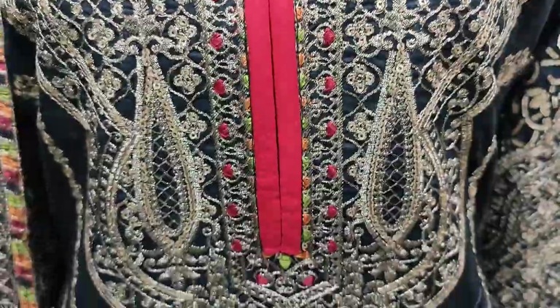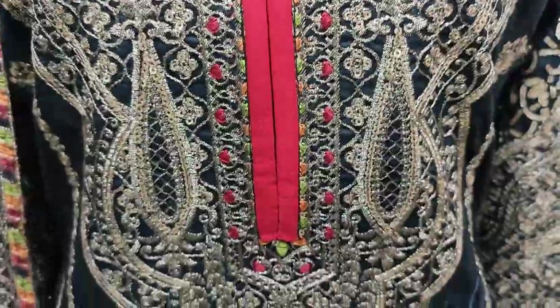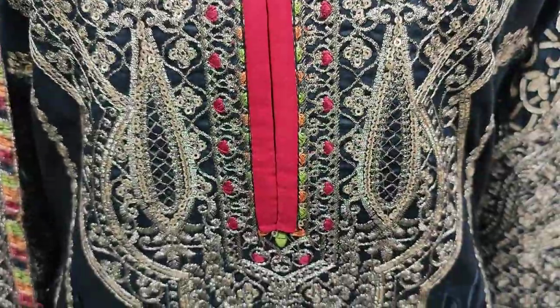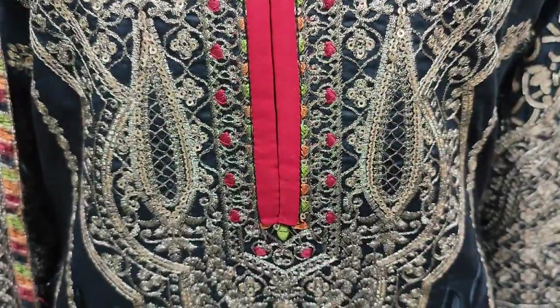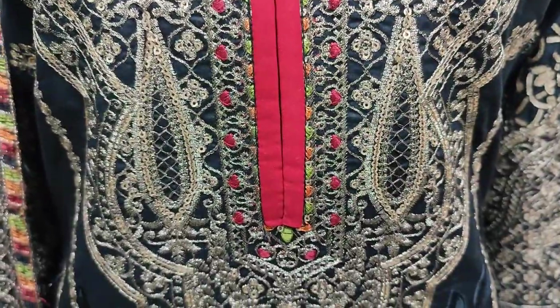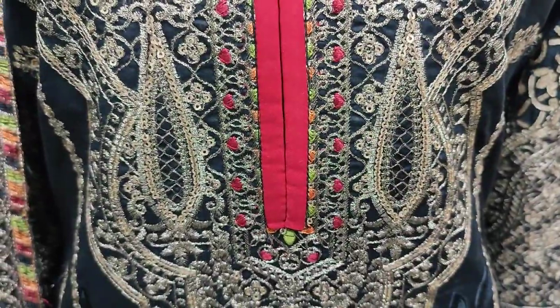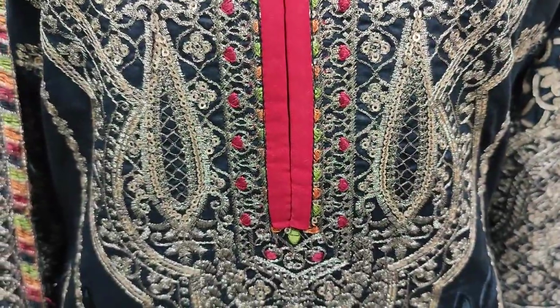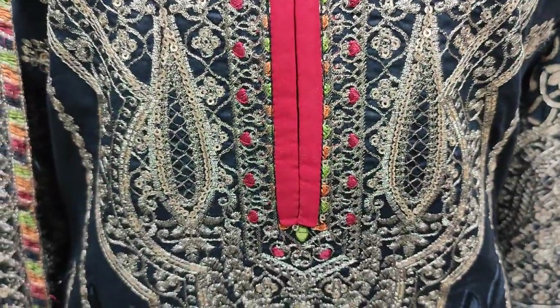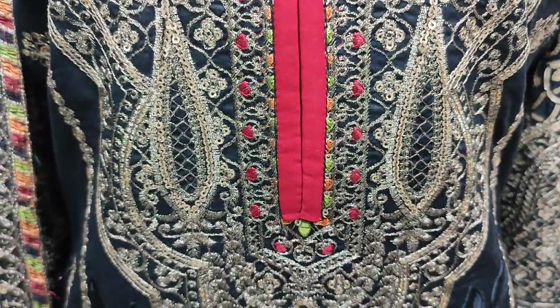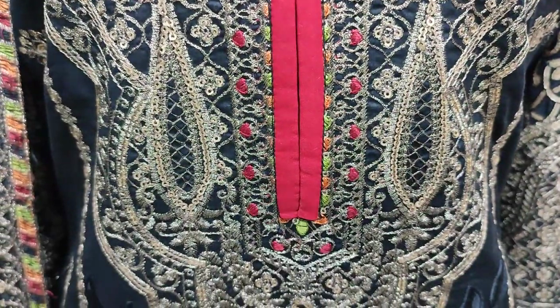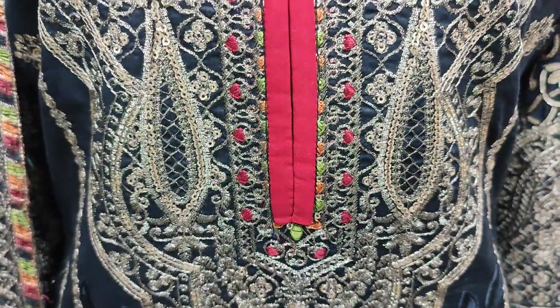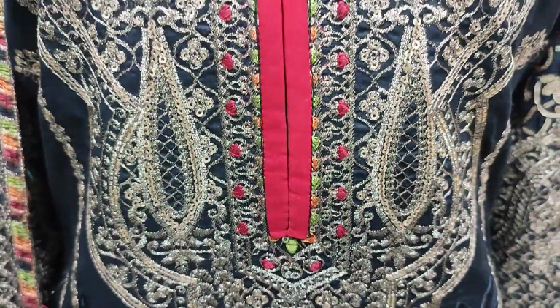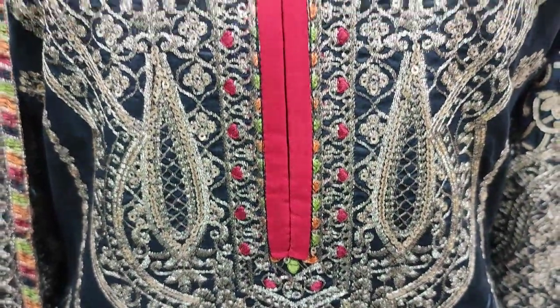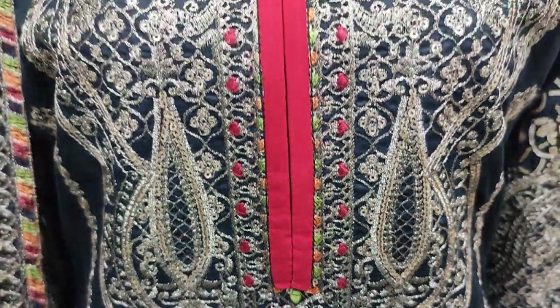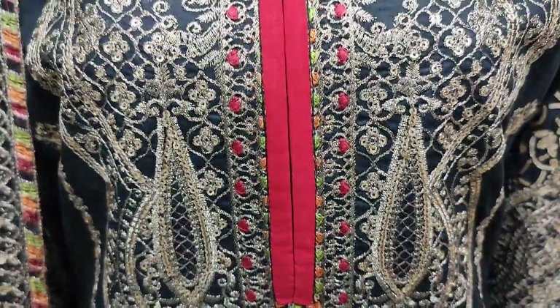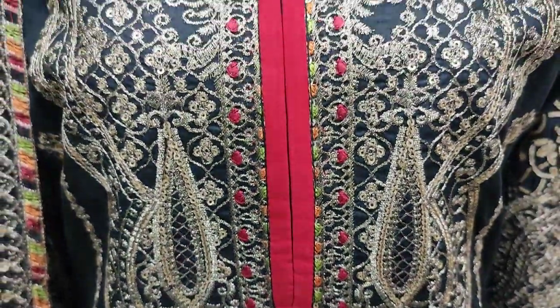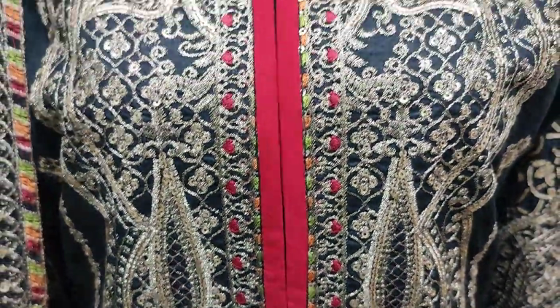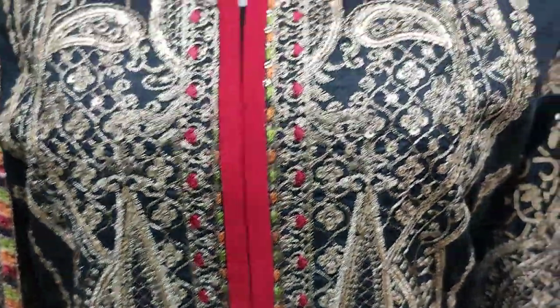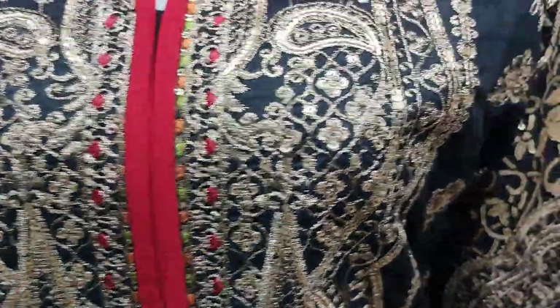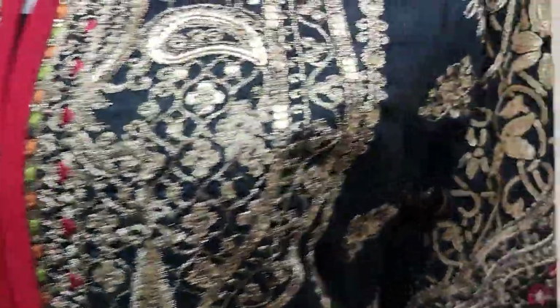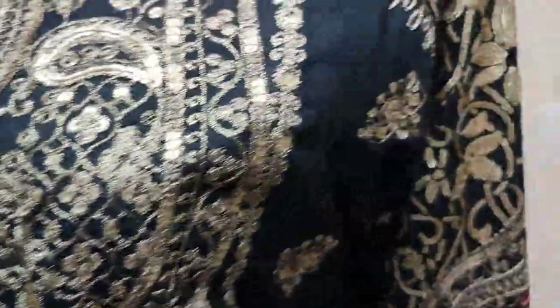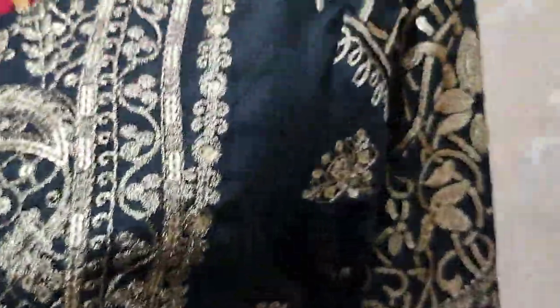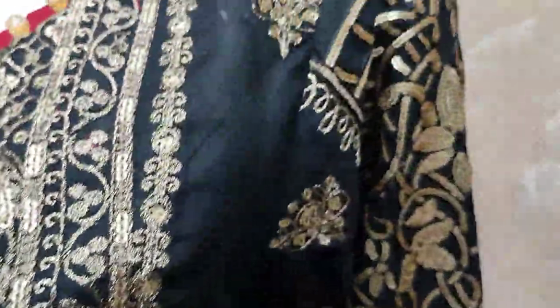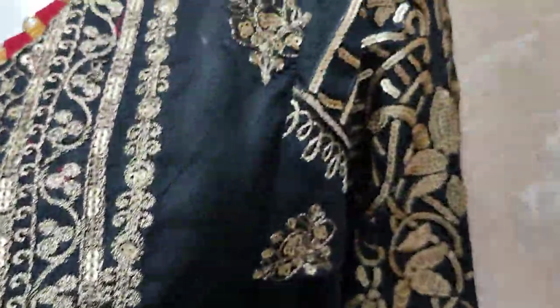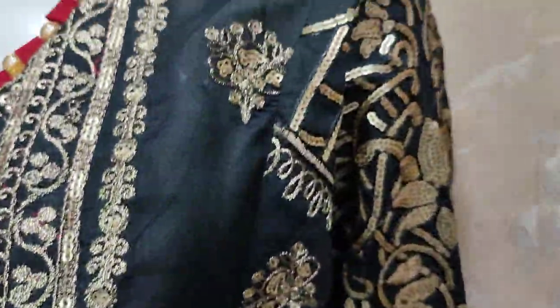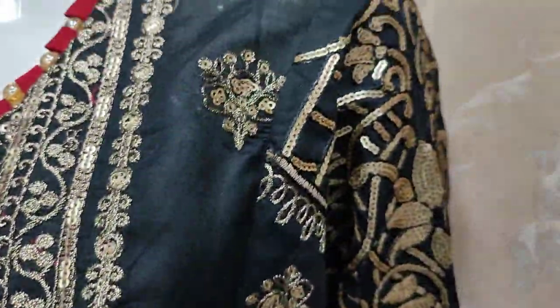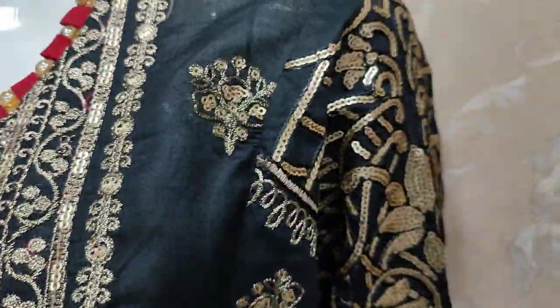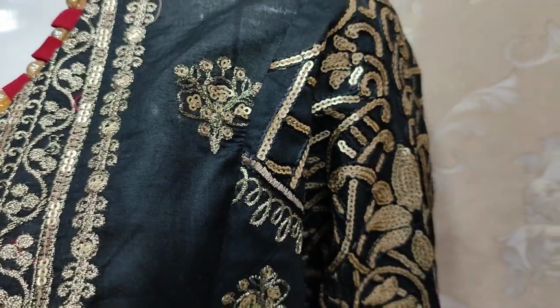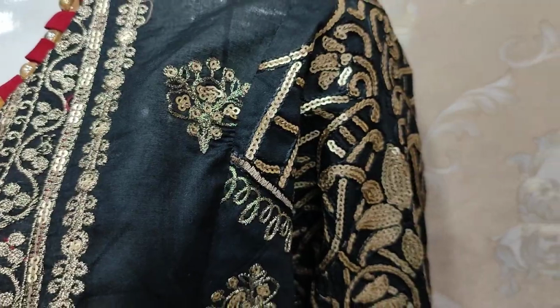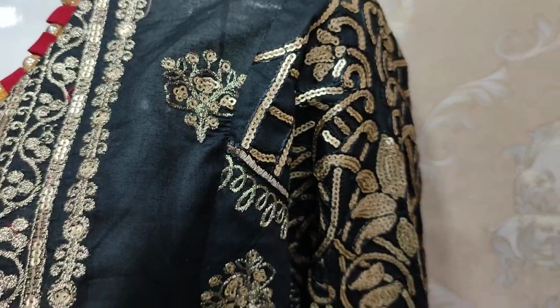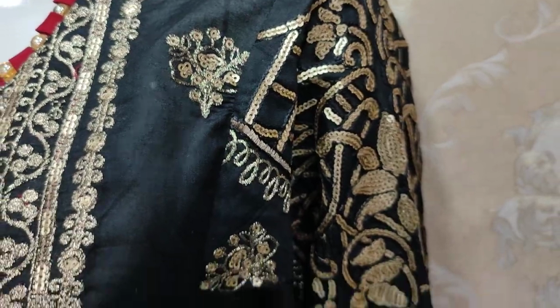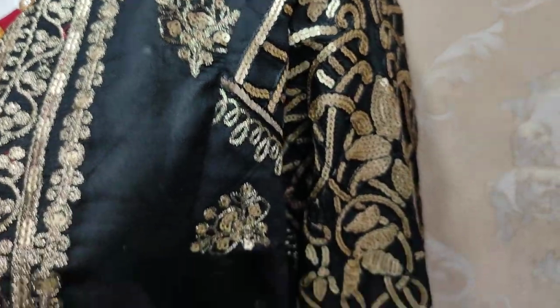The embroidered front is with secret stitching. Embroidered sleeves.